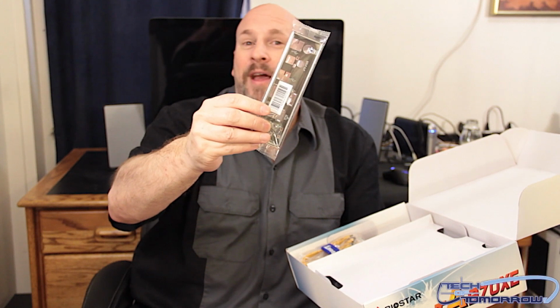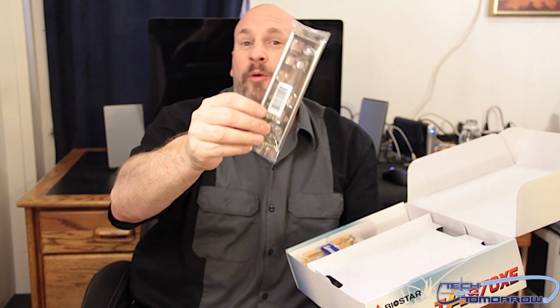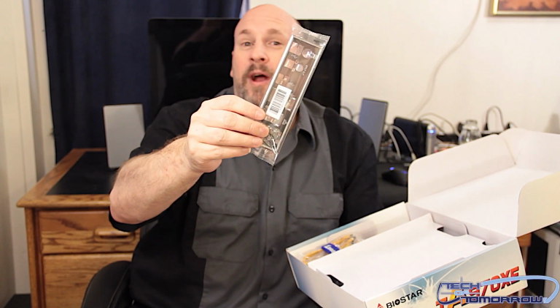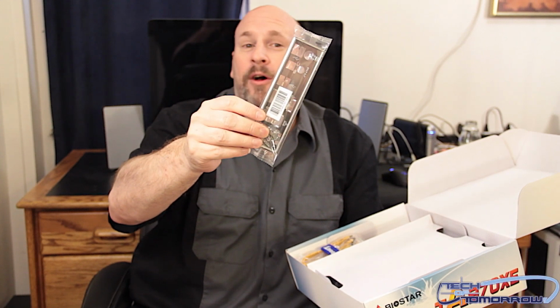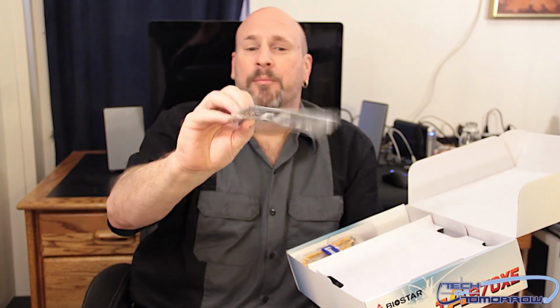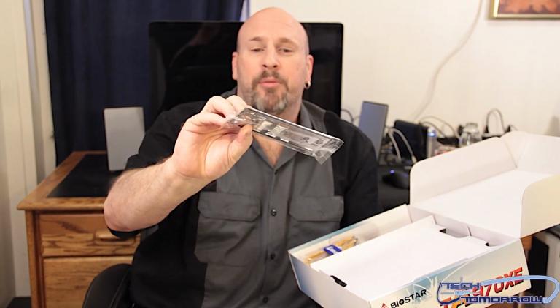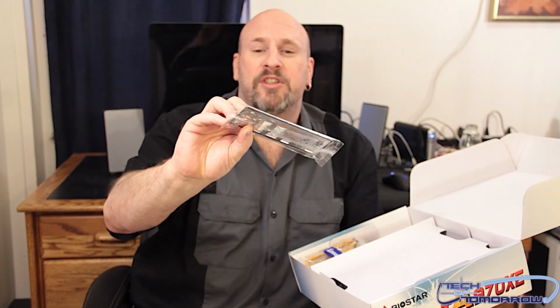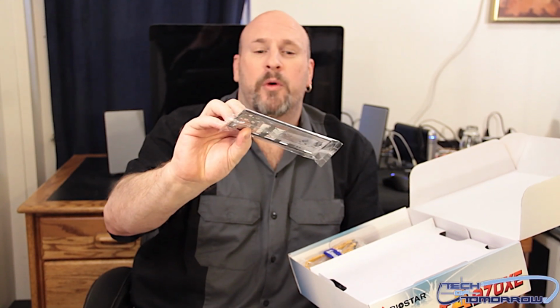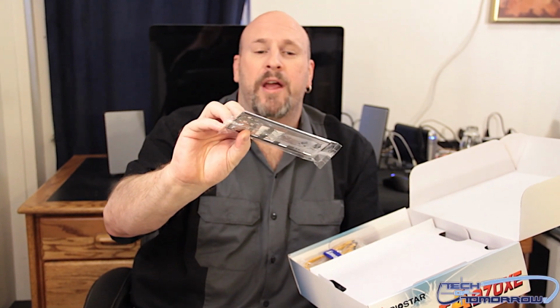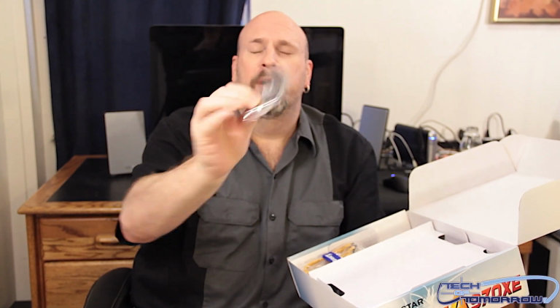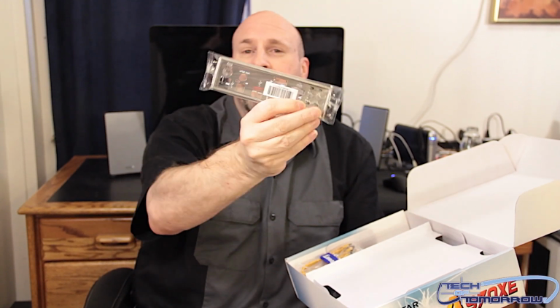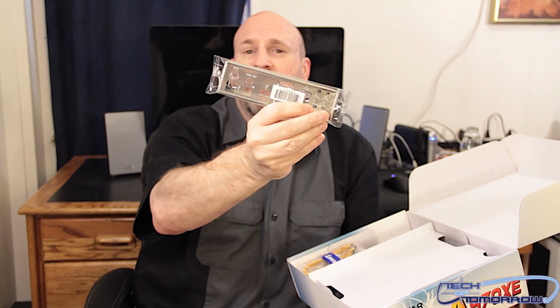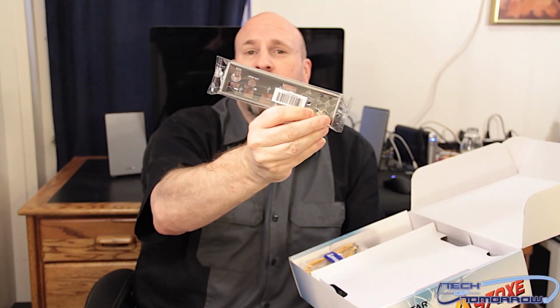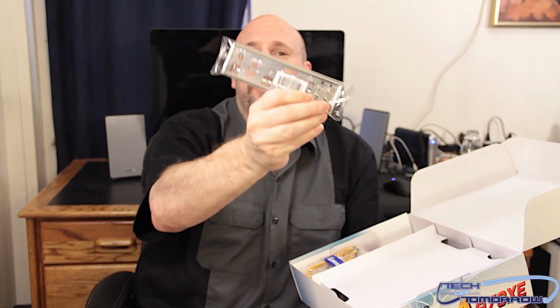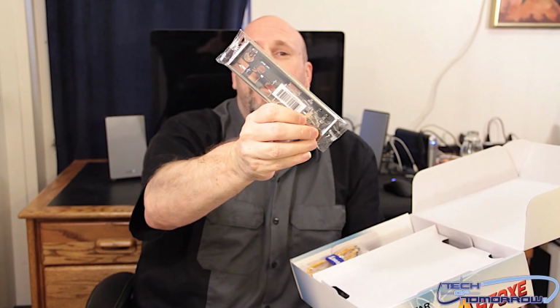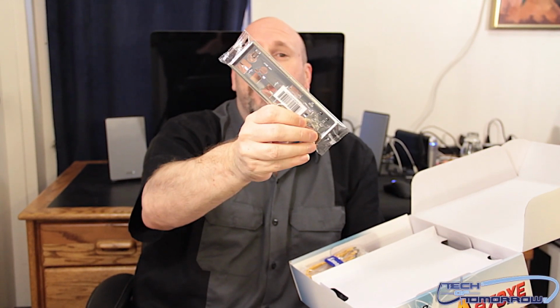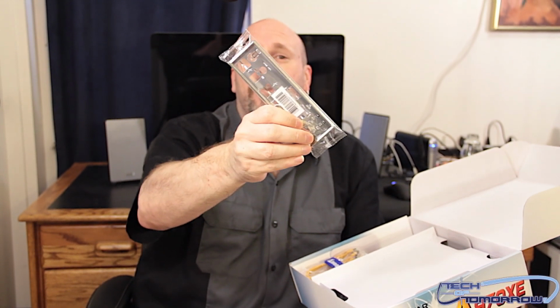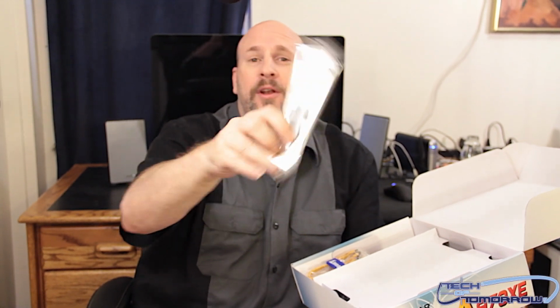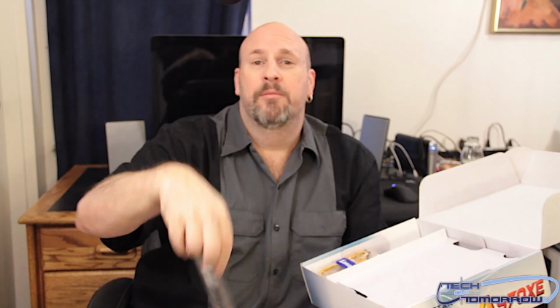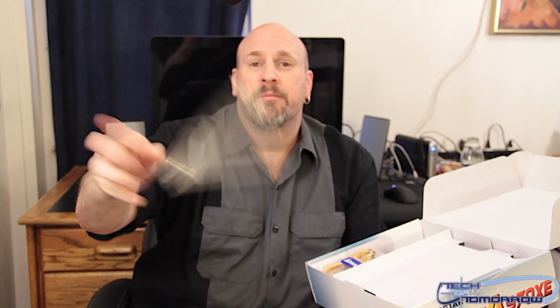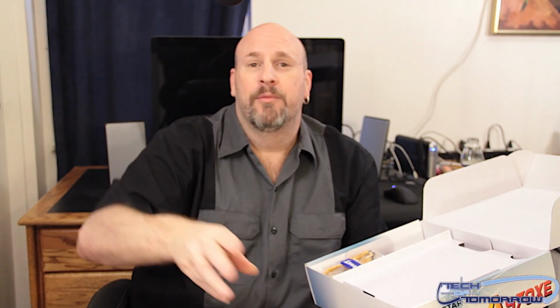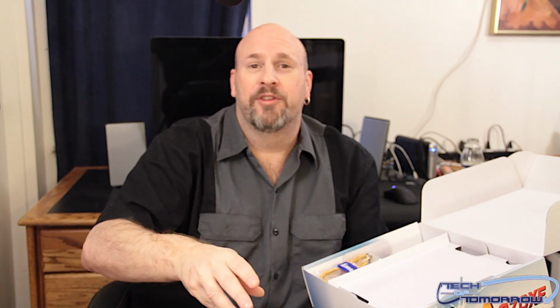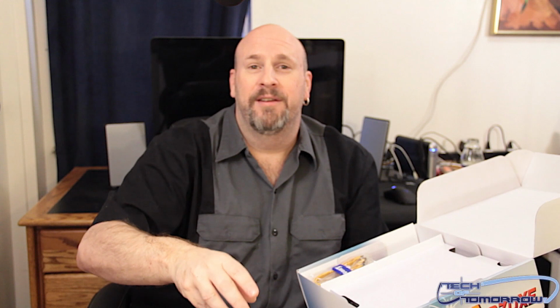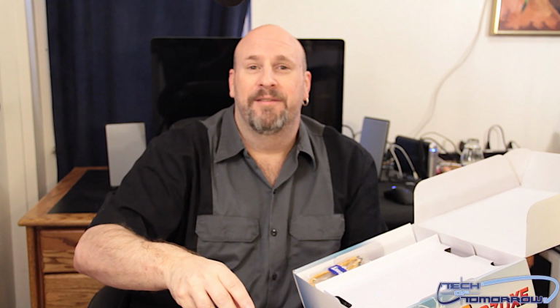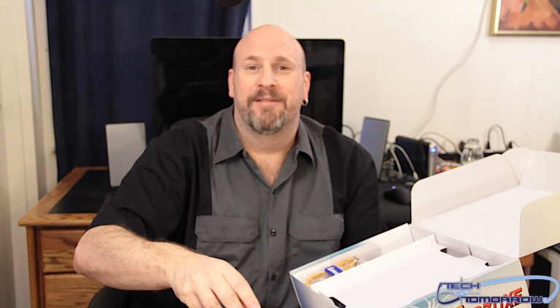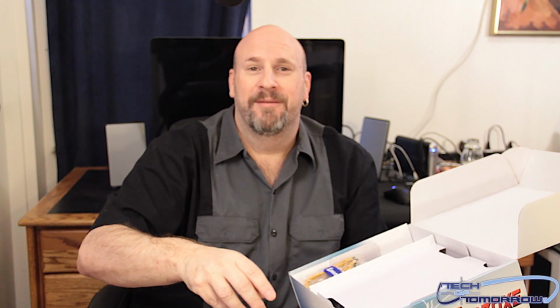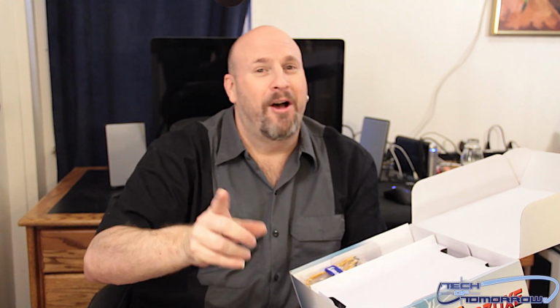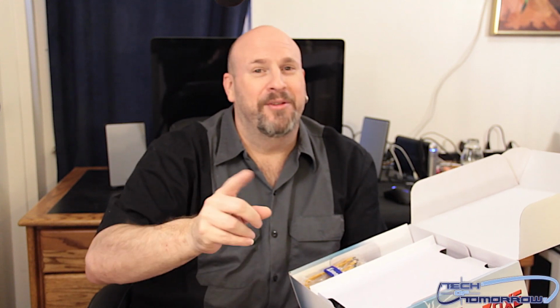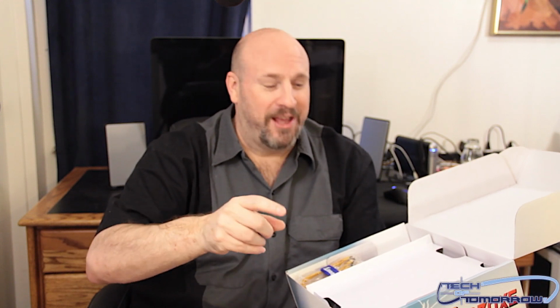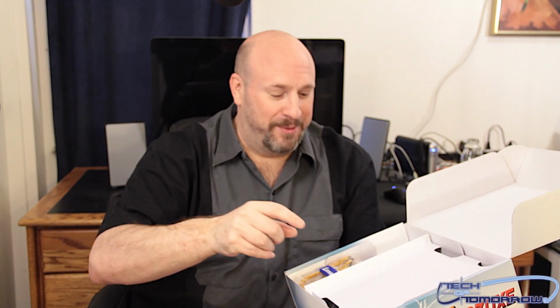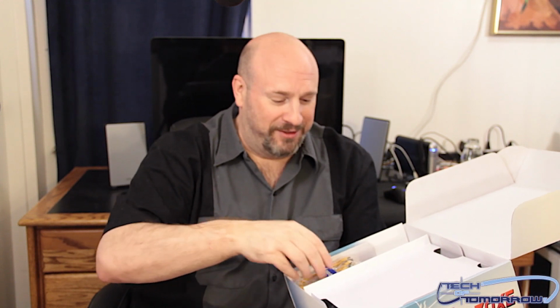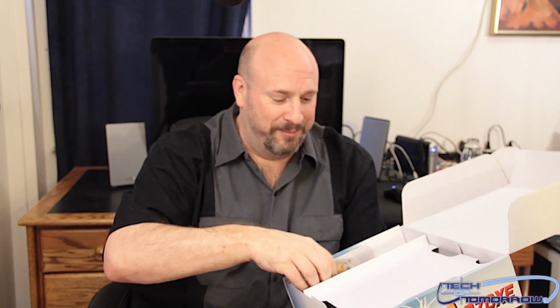We have the rear I/O shield. Pretty simple rear I/O — it does say what's on it, but it's not very color-coded.